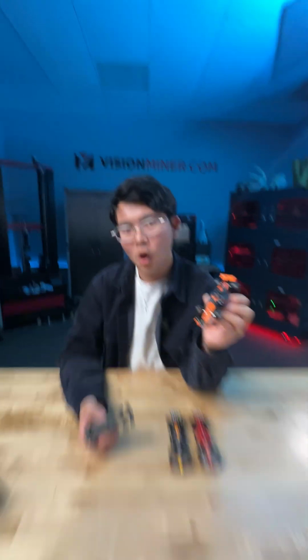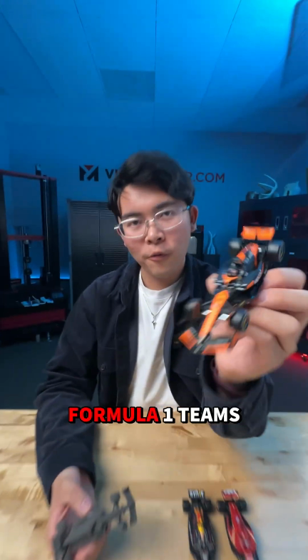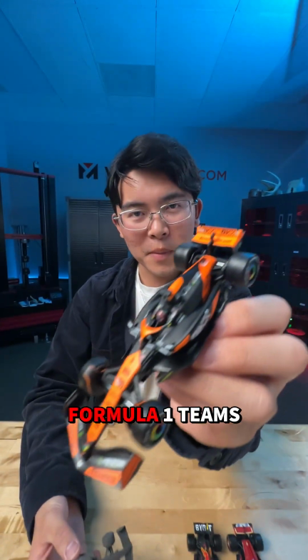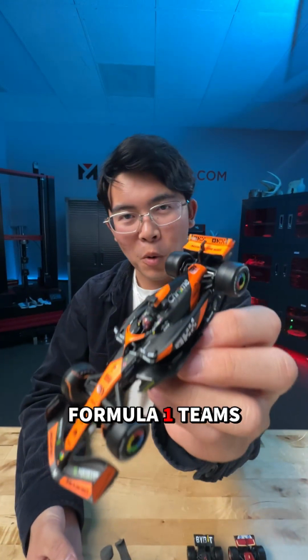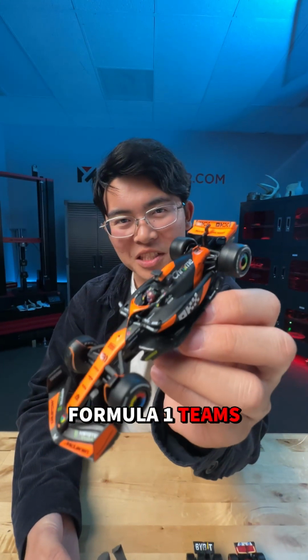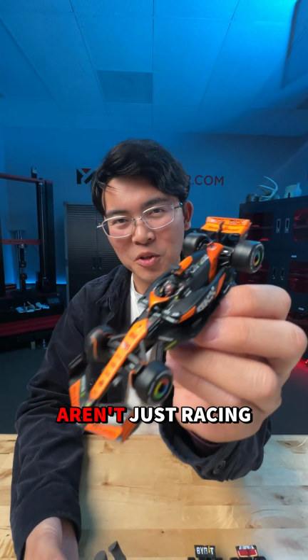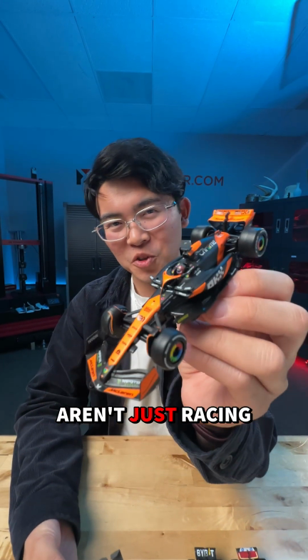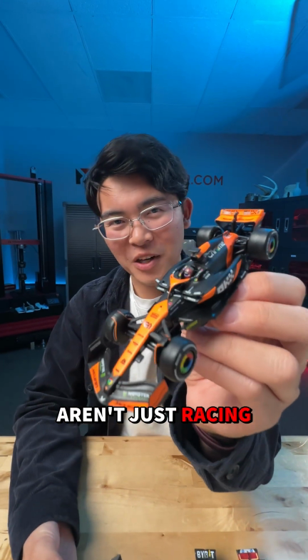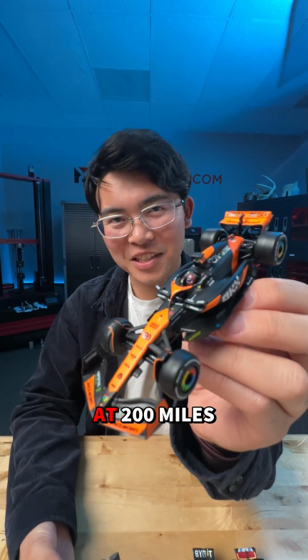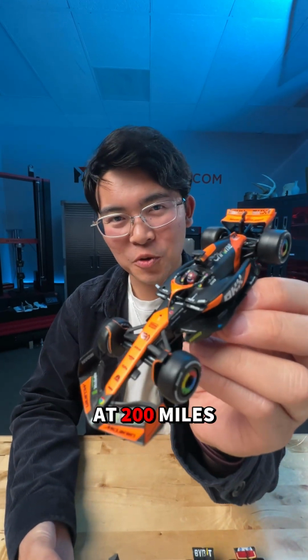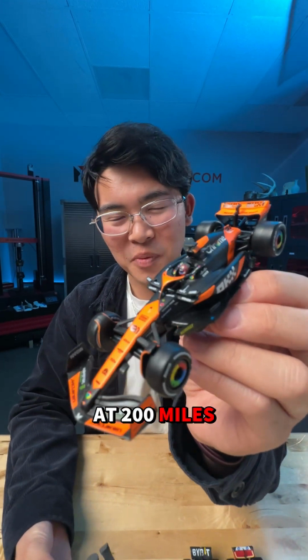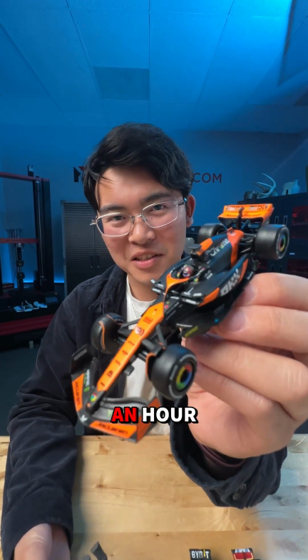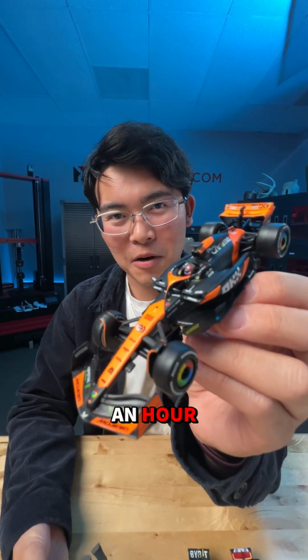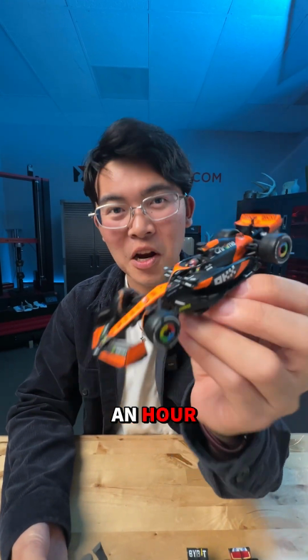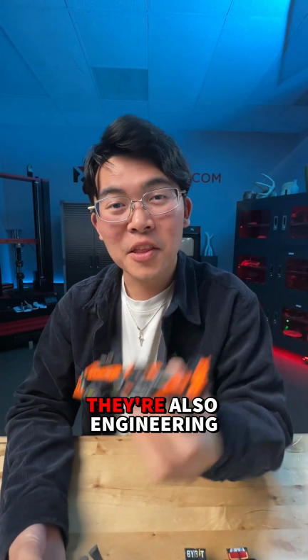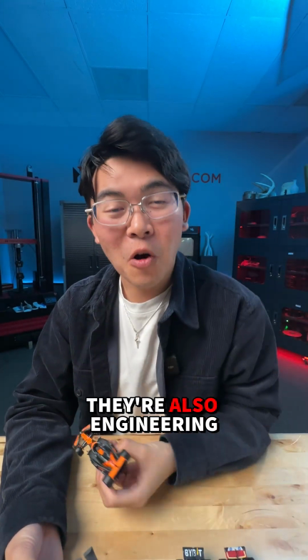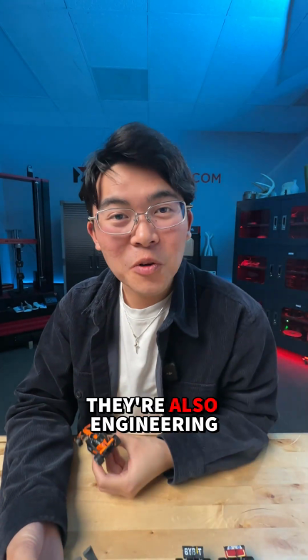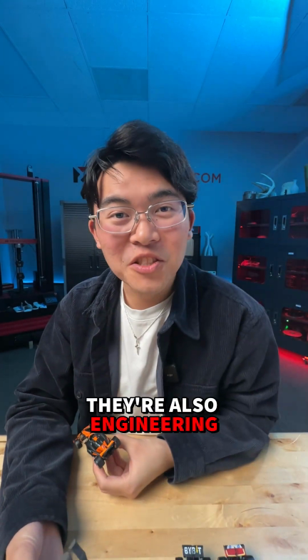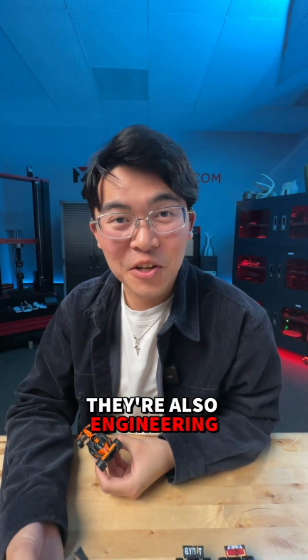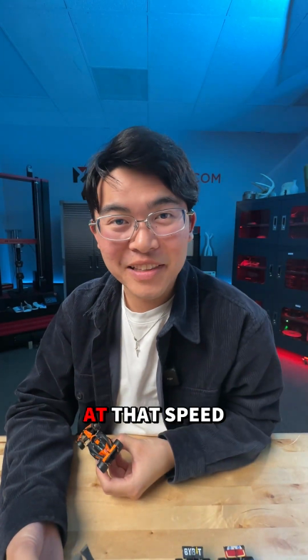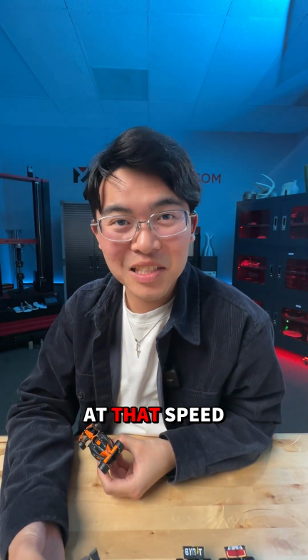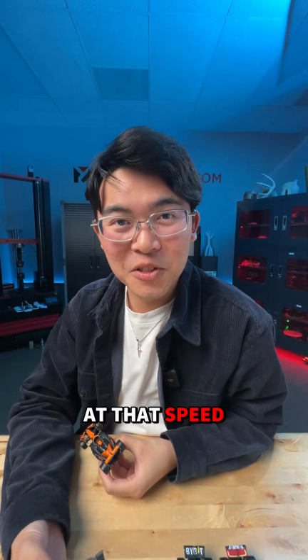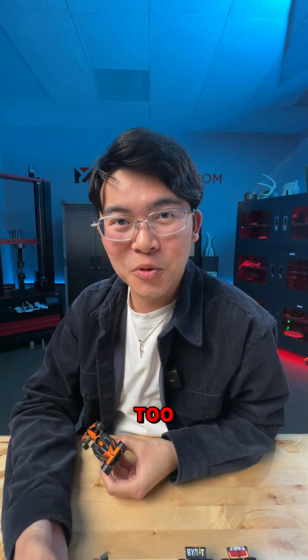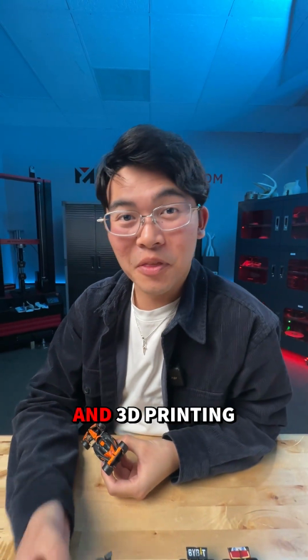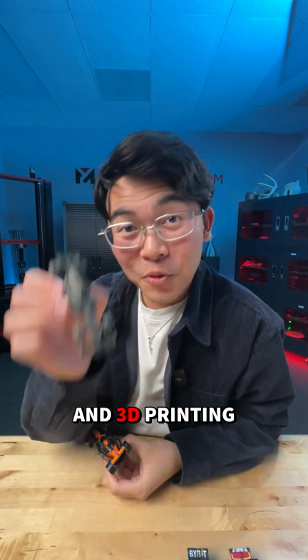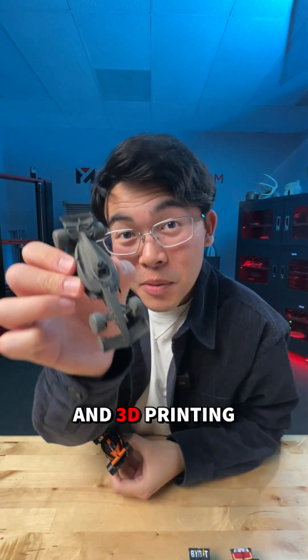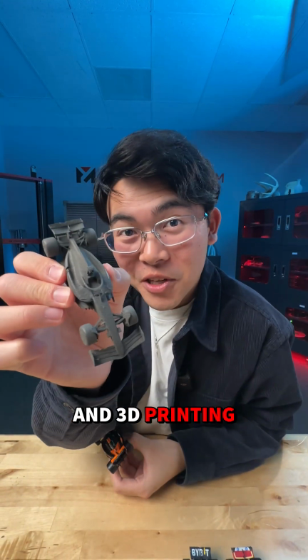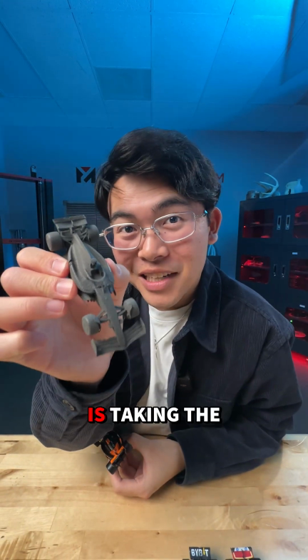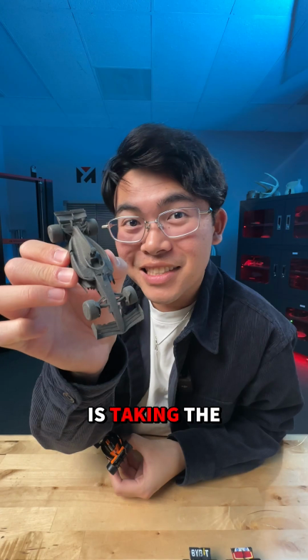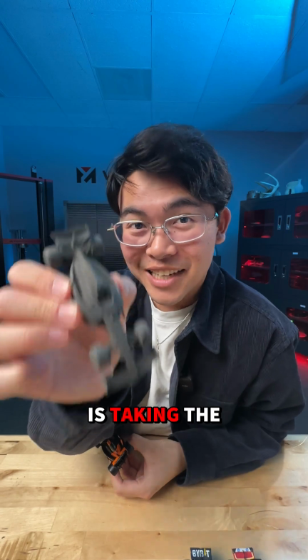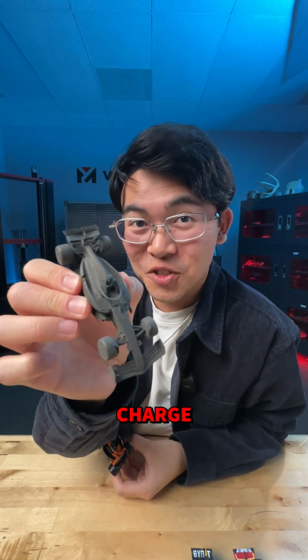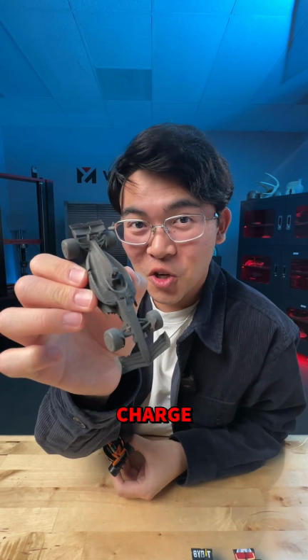Formula One teams aren't just racing at 200 miles an hour, they're also engineering at that speed too, and 3D printing is taking the charge.